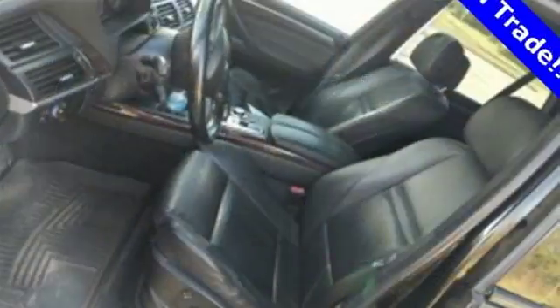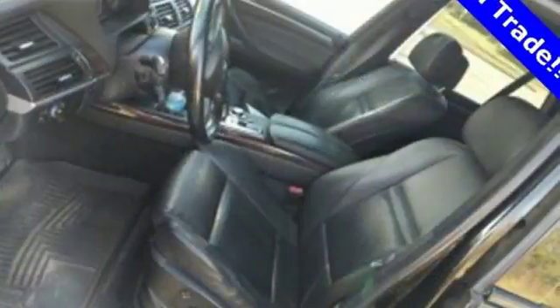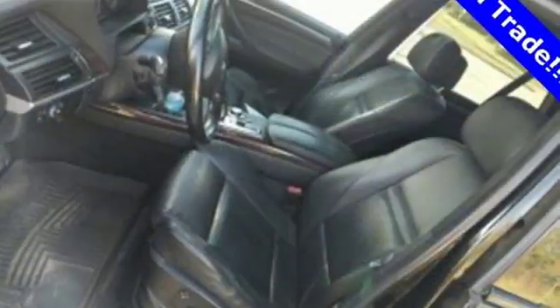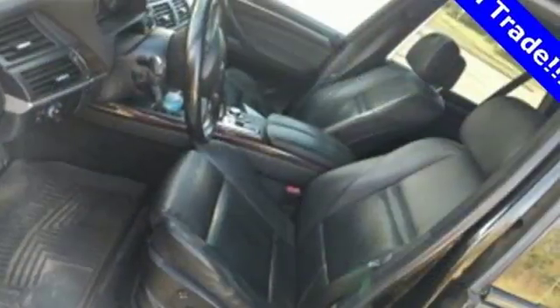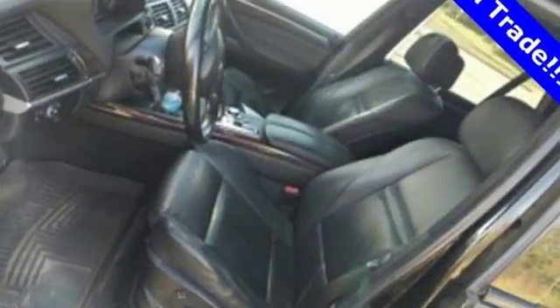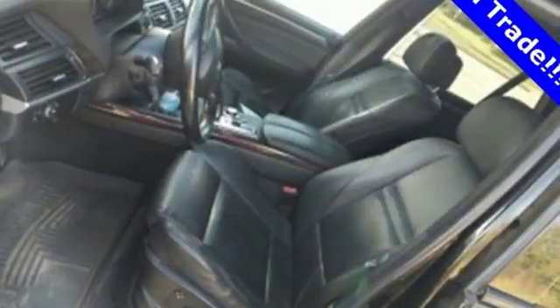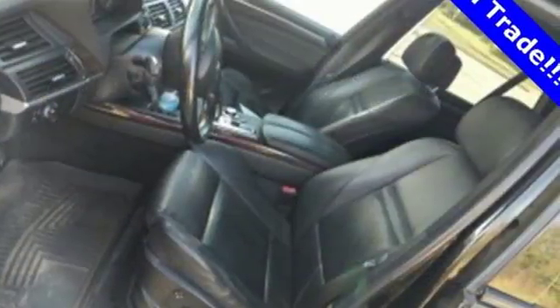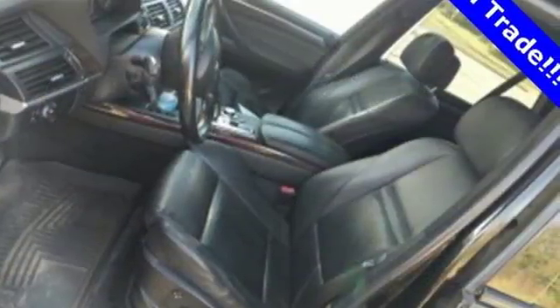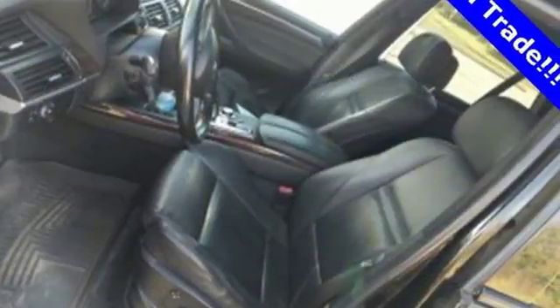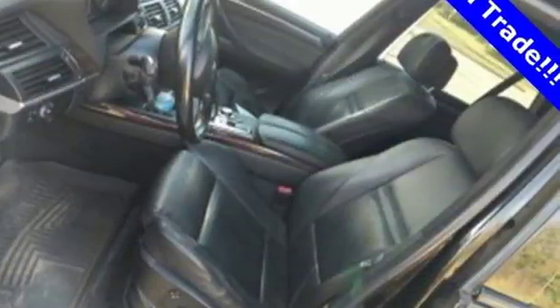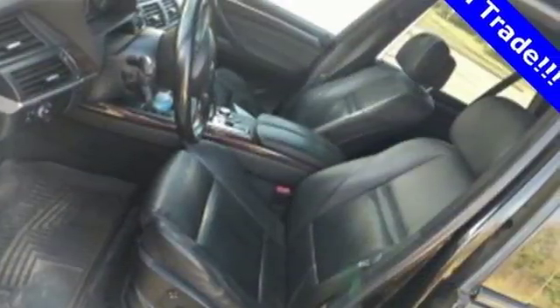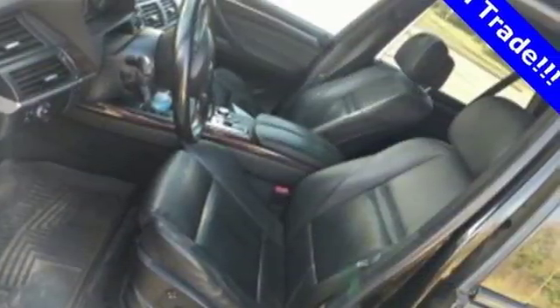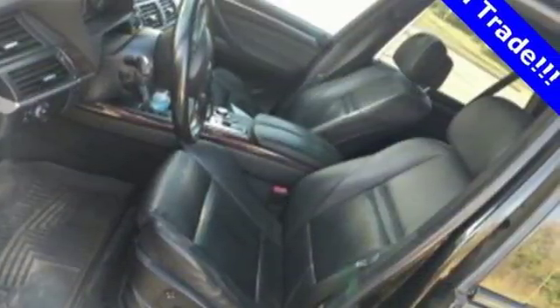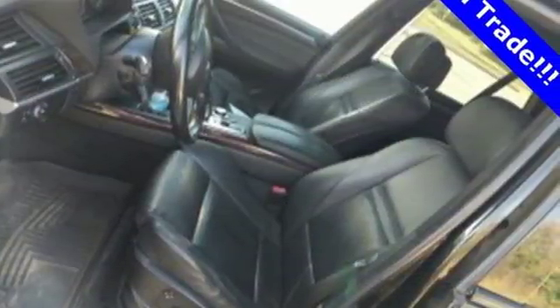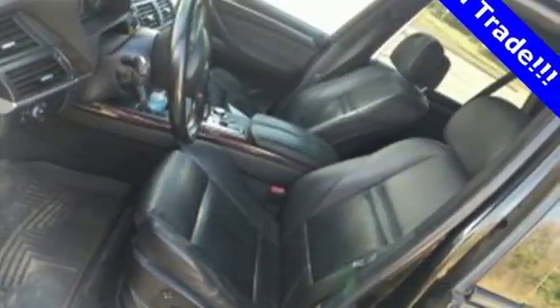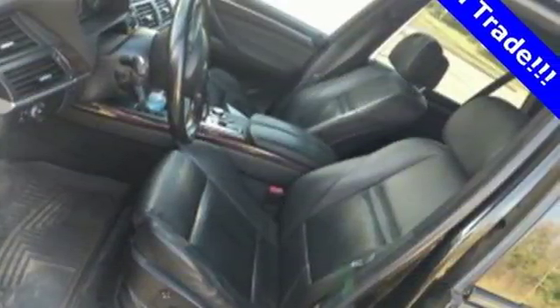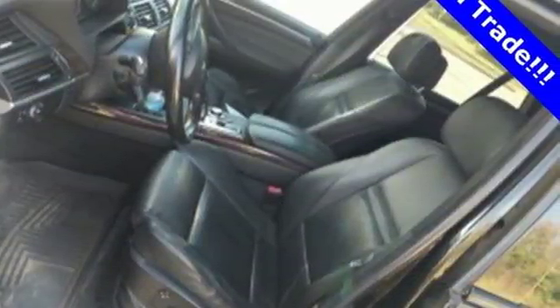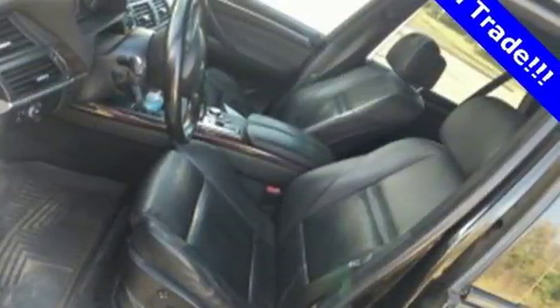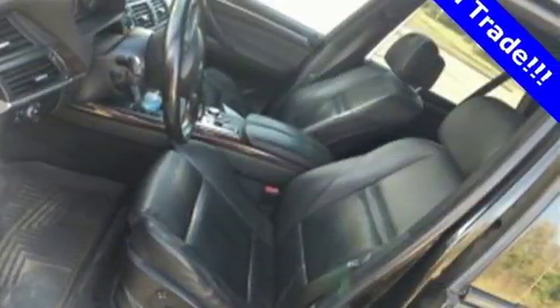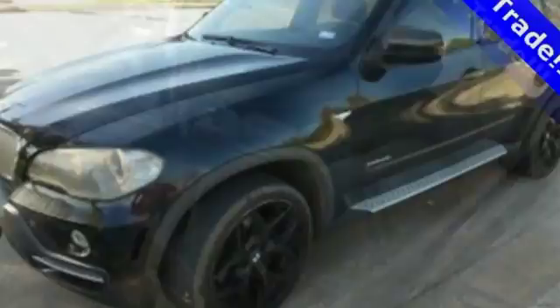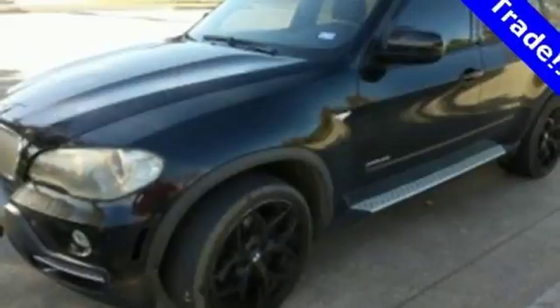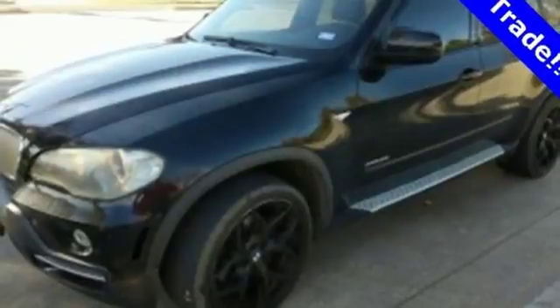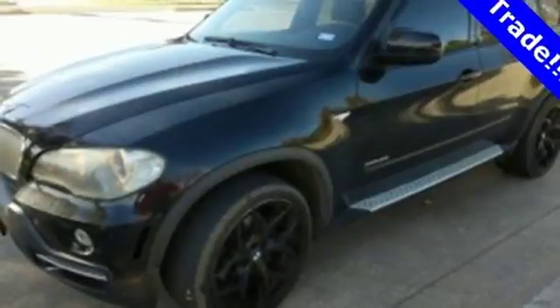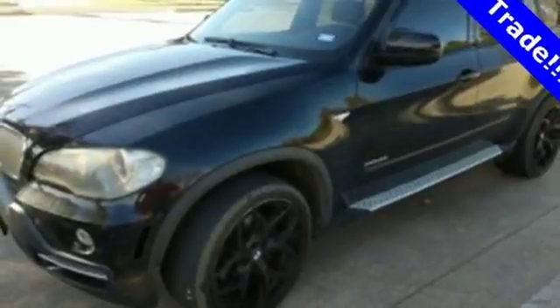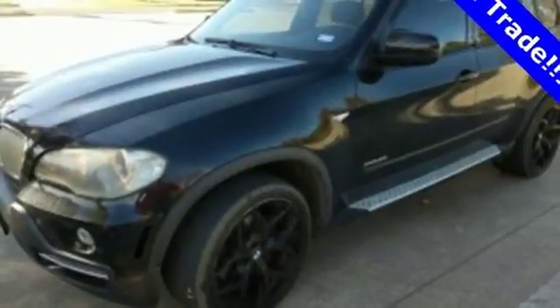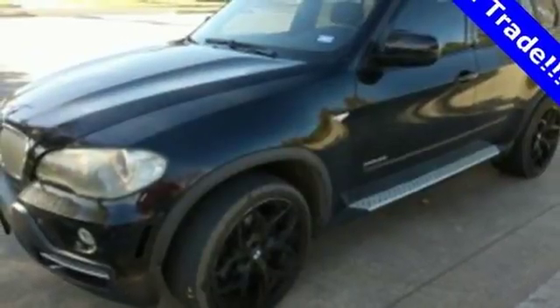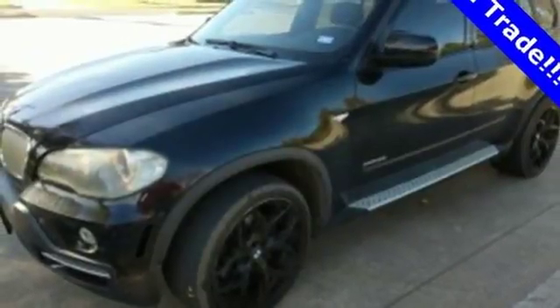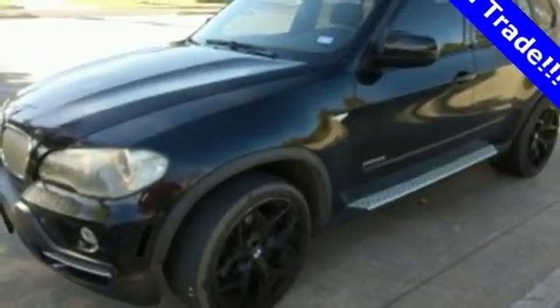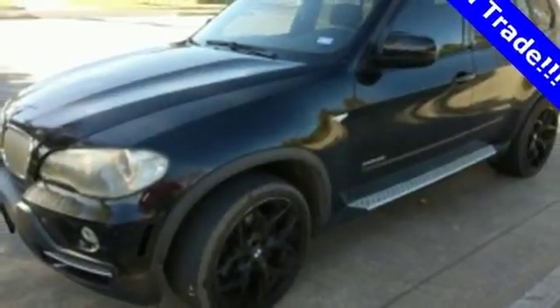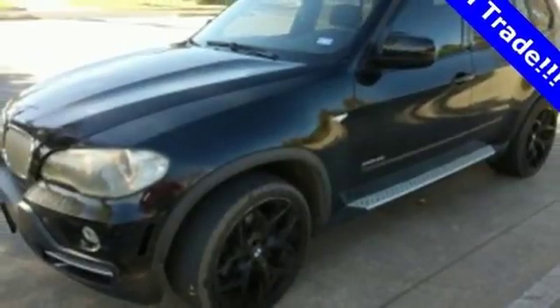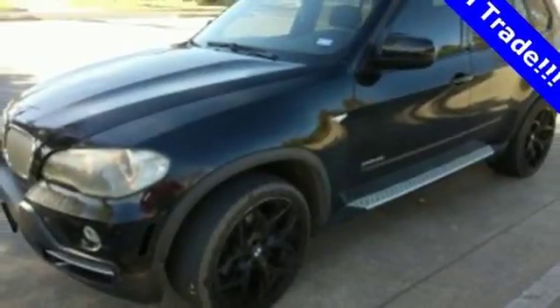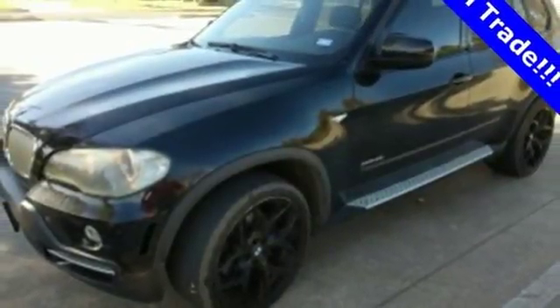This X5 is powerful enough to climb mountains, yet smooth and safe enough to give you complete peace of mind.